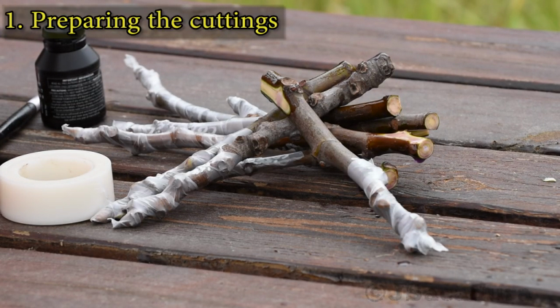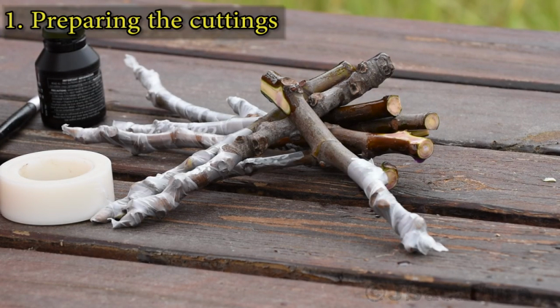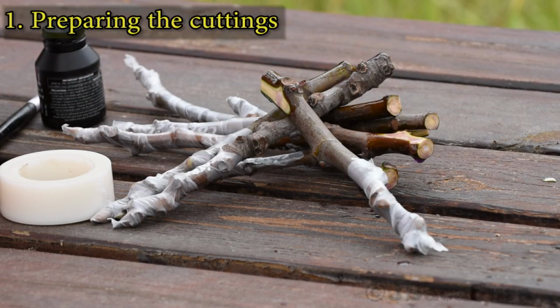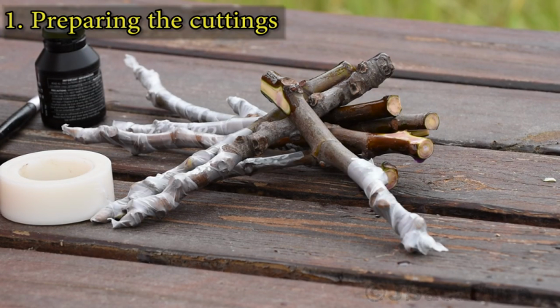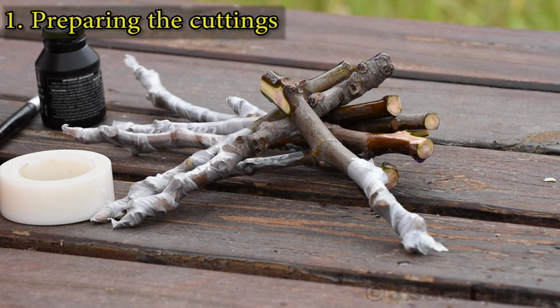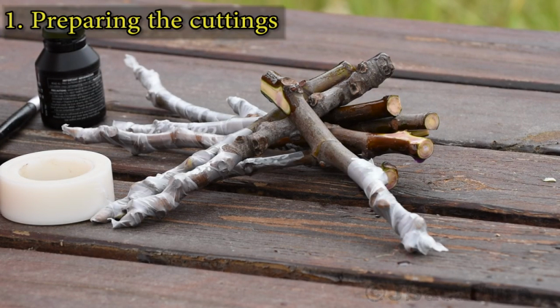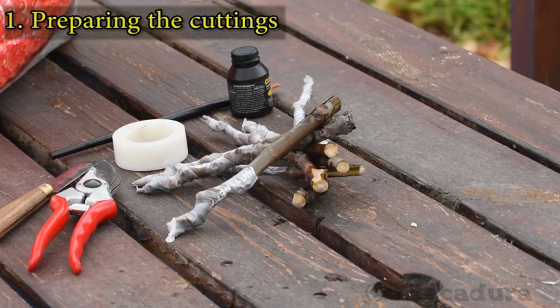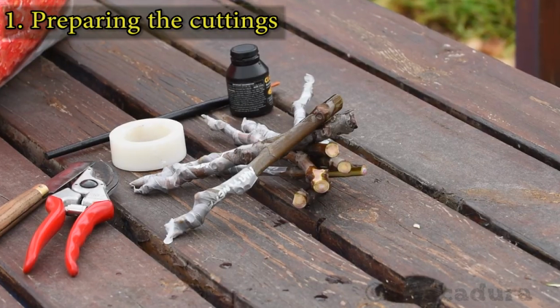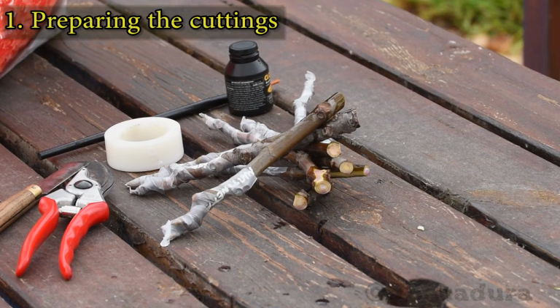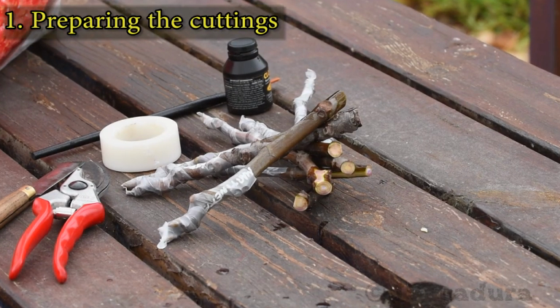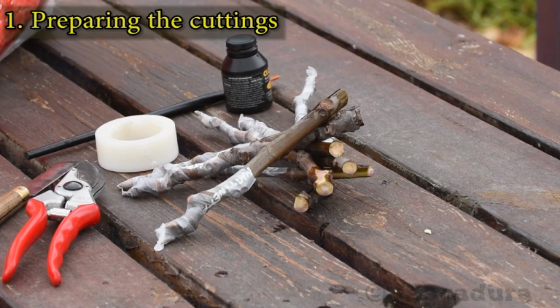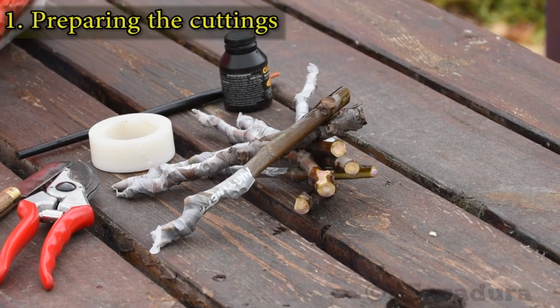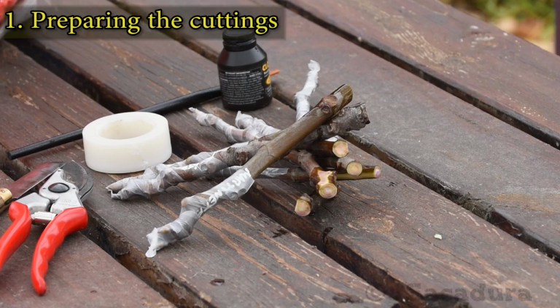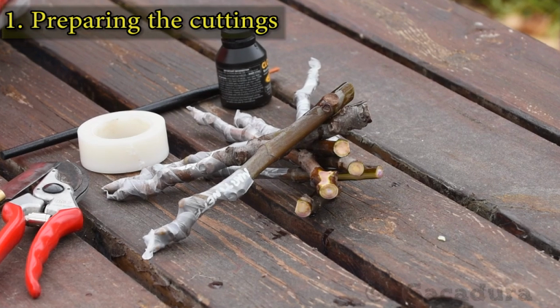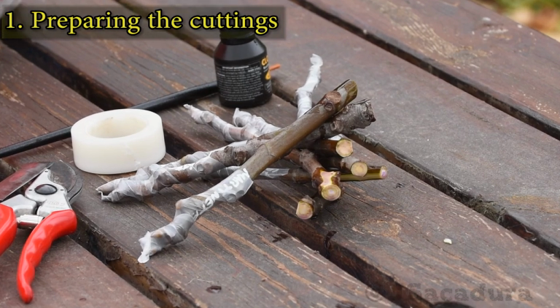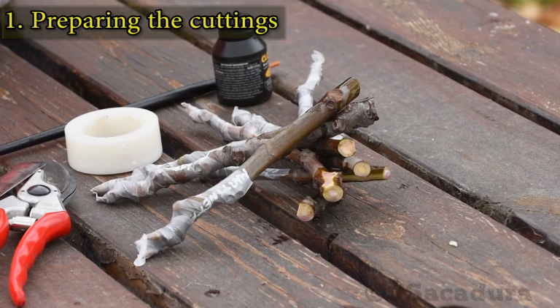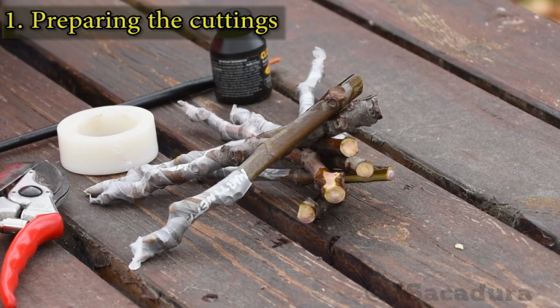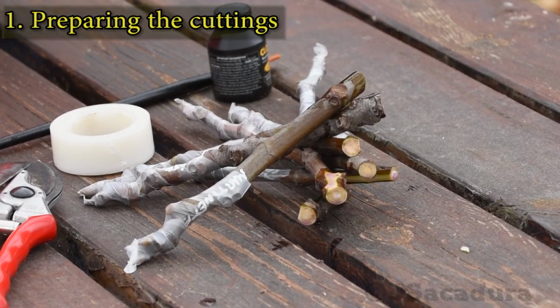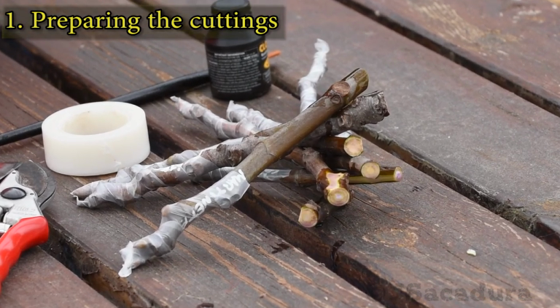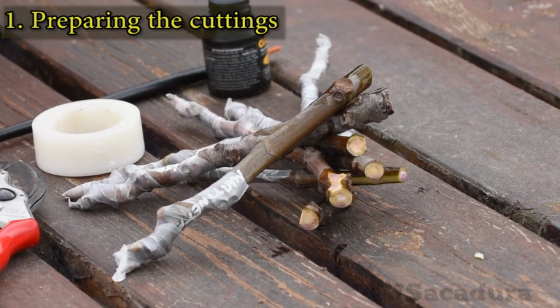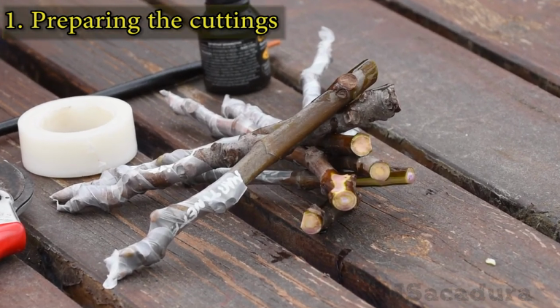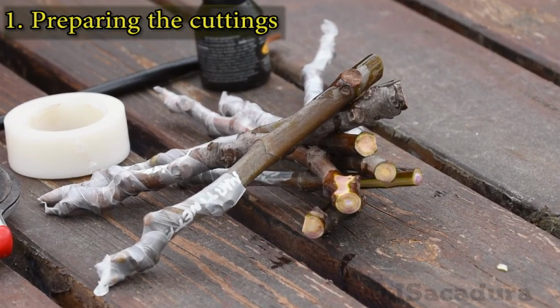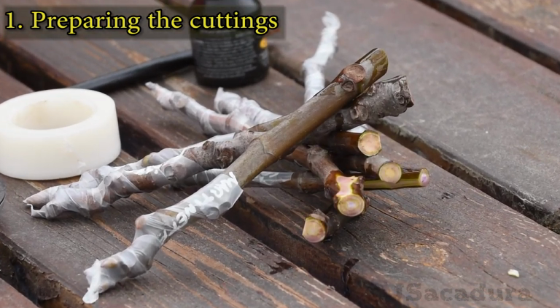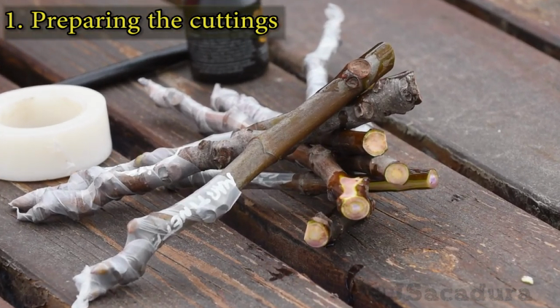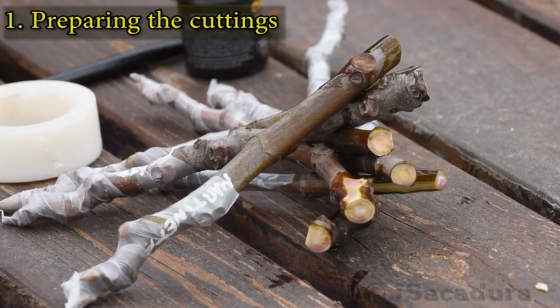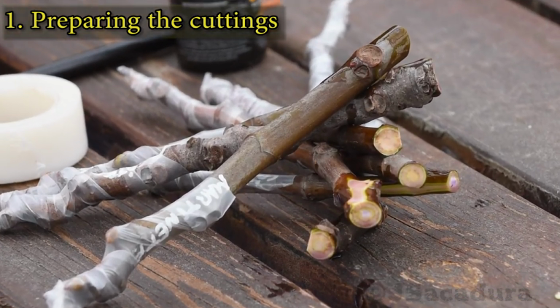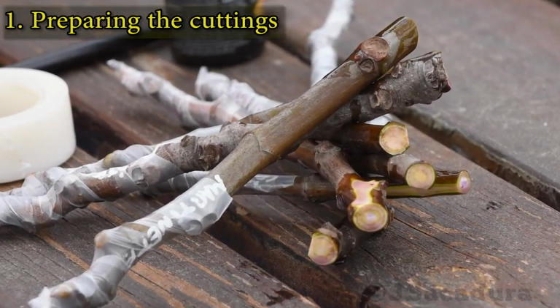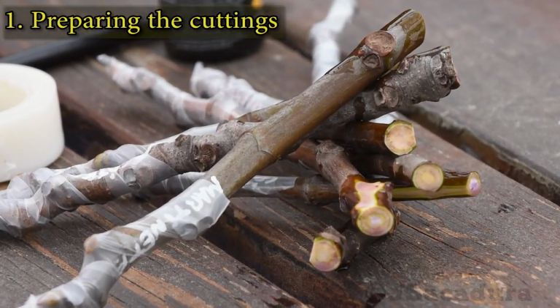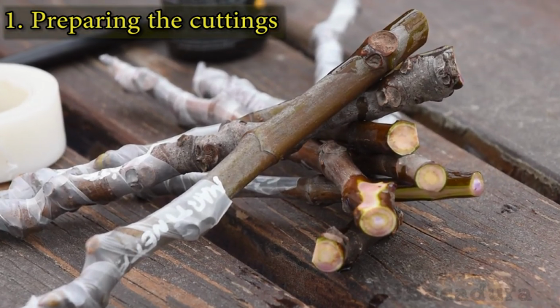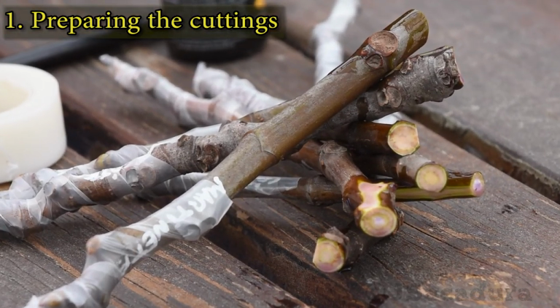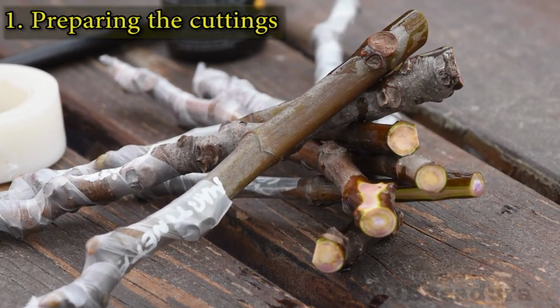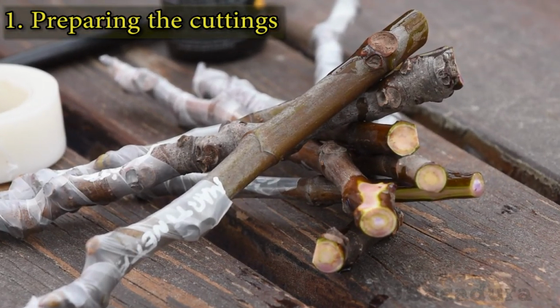If you do use rooting hormones, let them dry a bit before planting the cuttings.